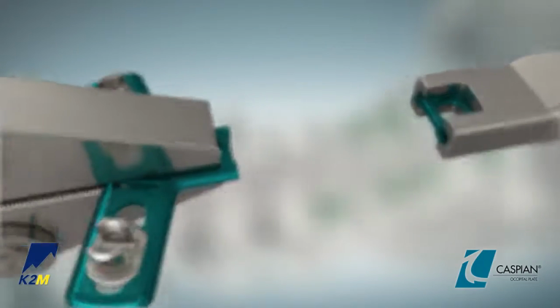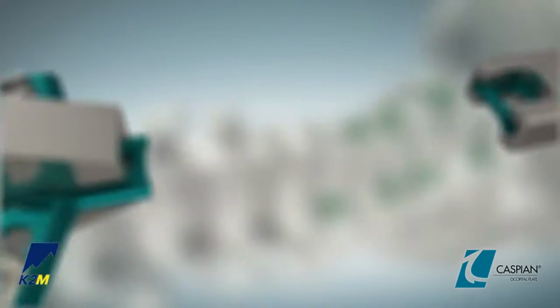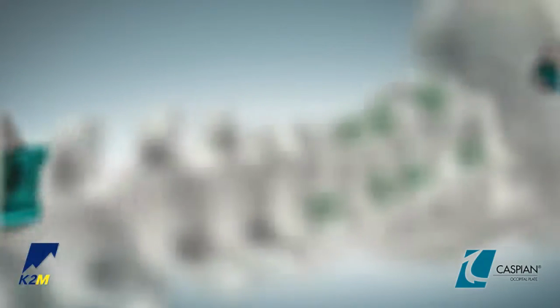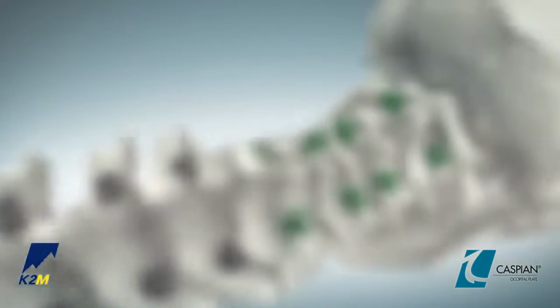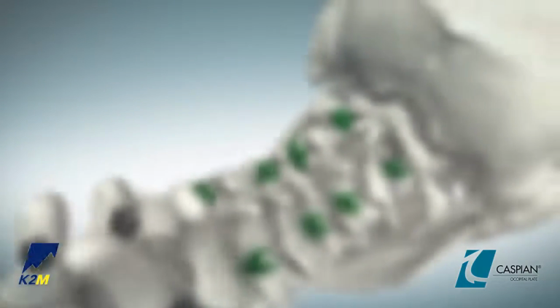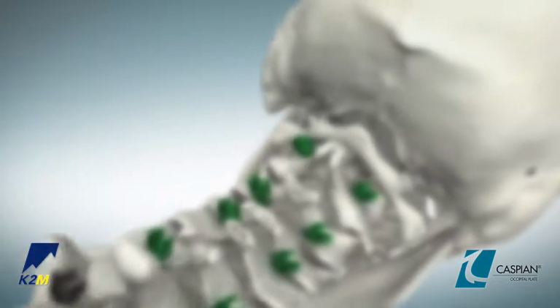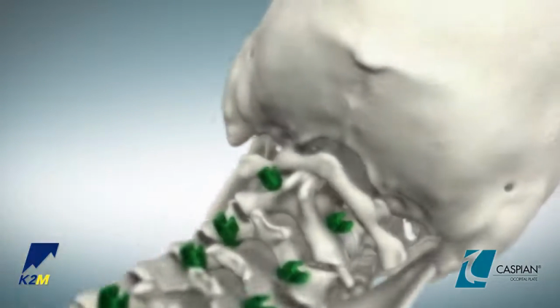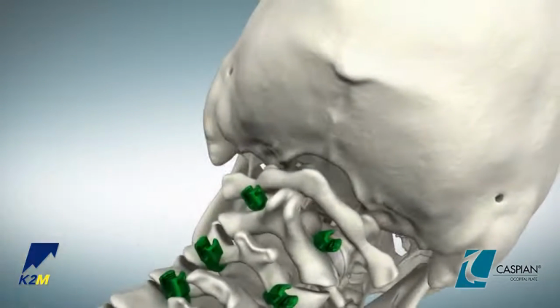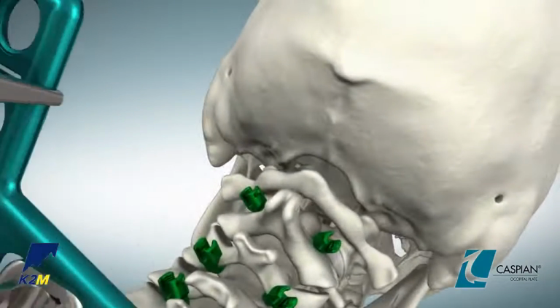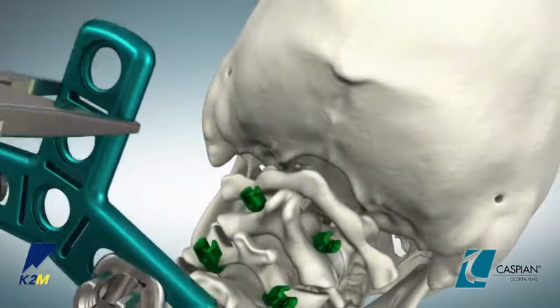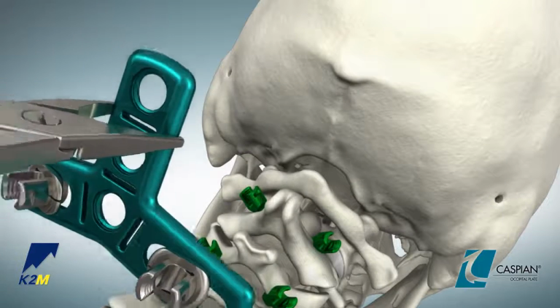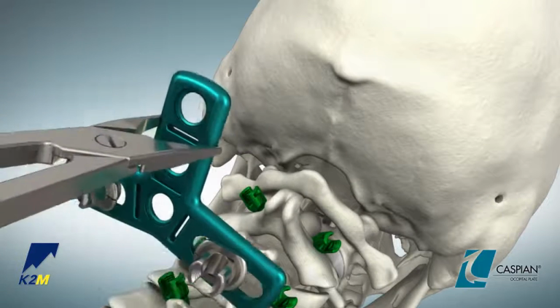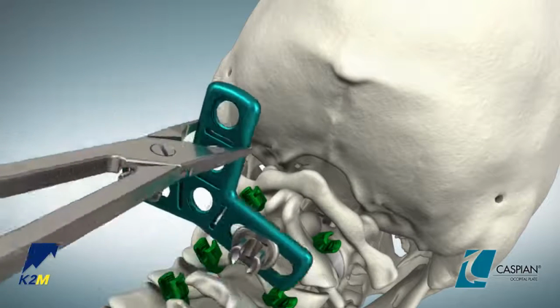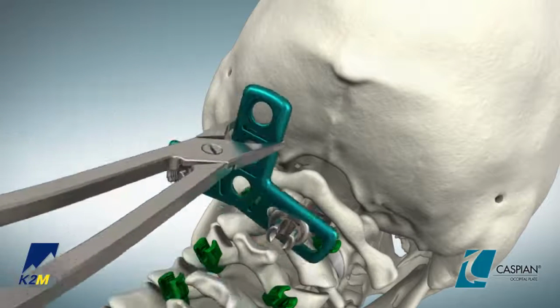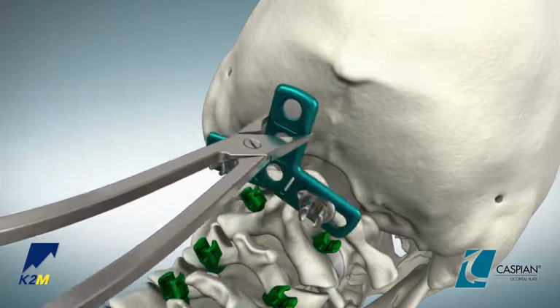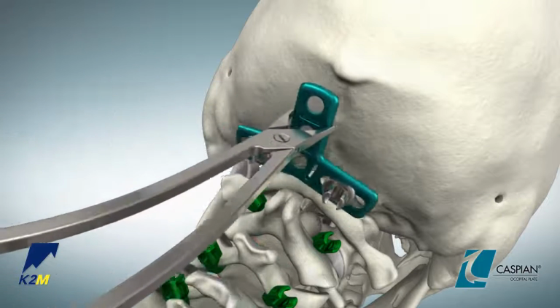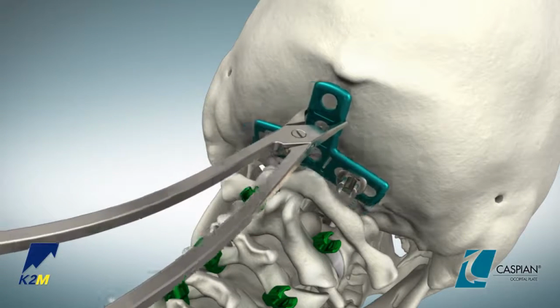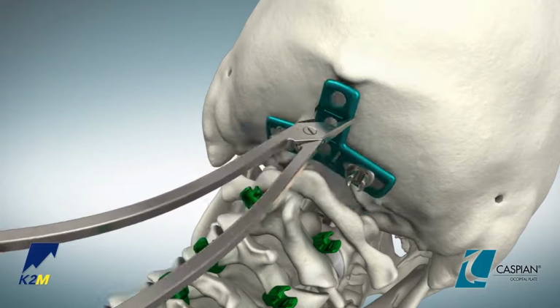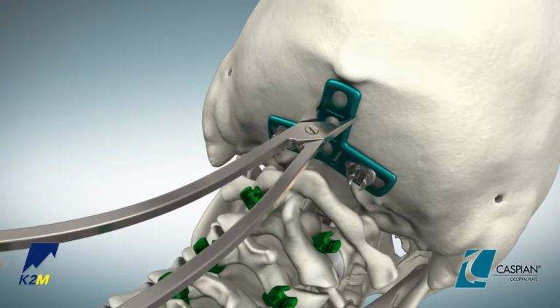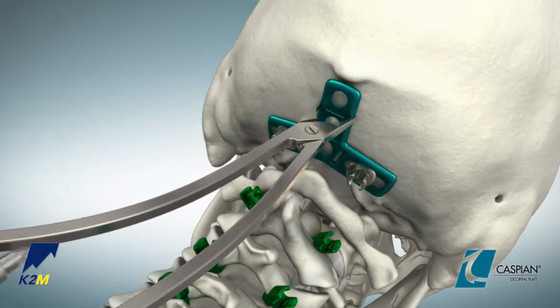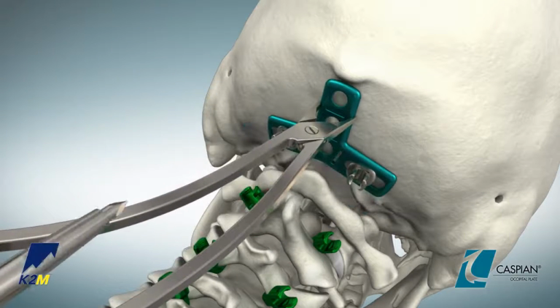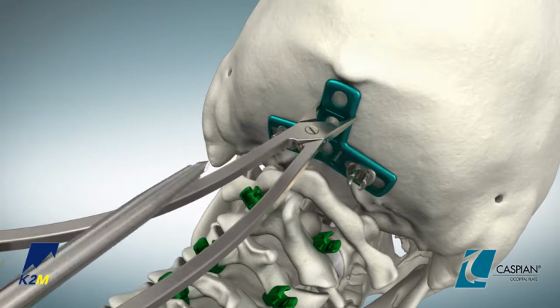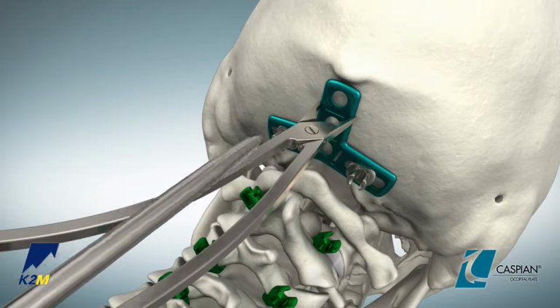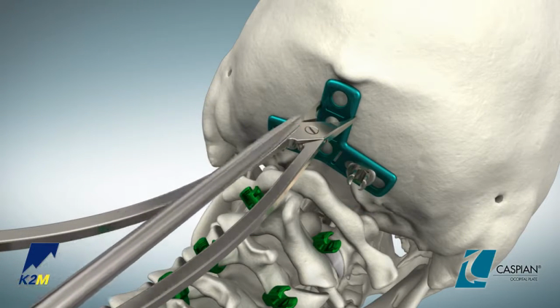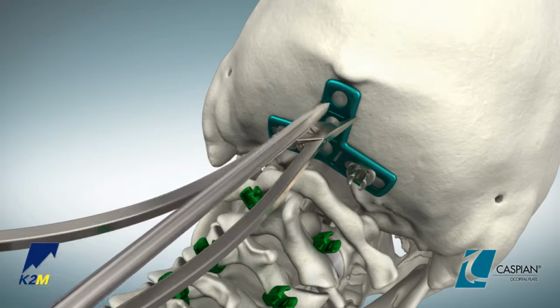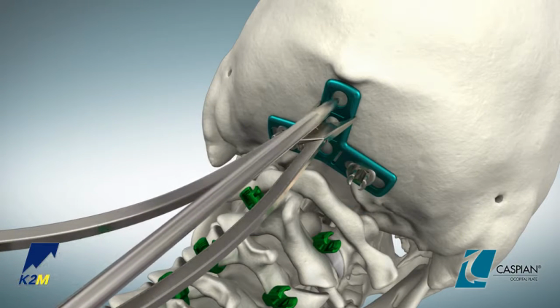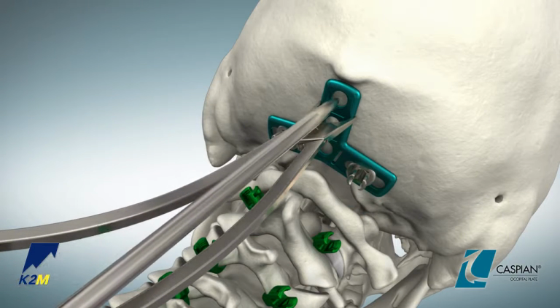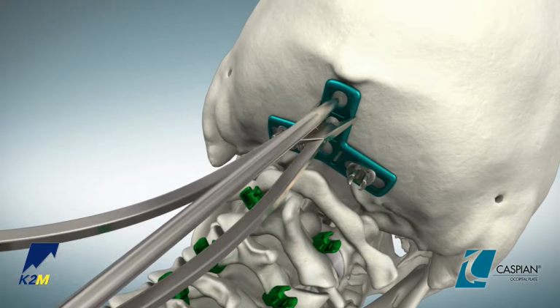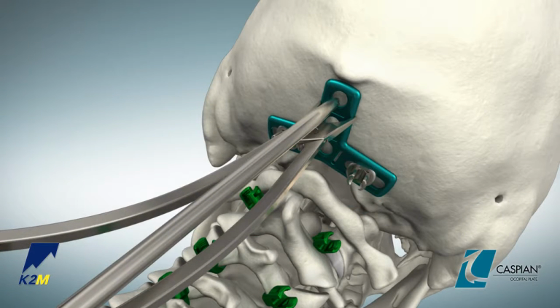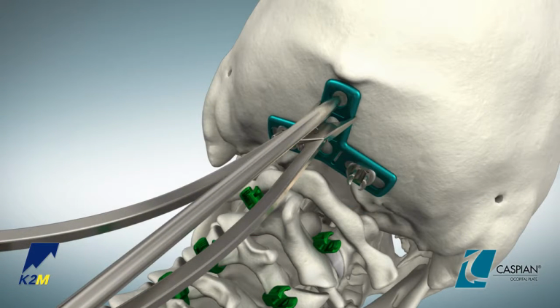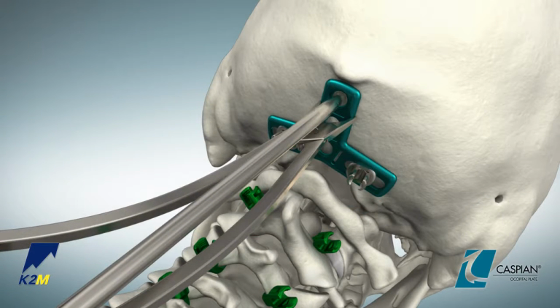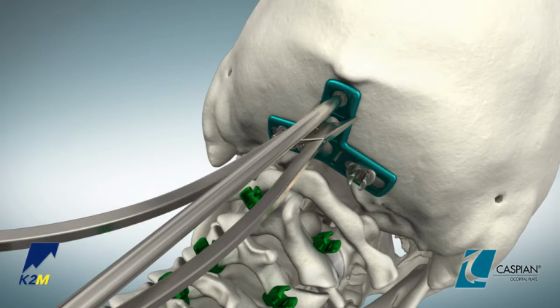Using the occipital plate holder, position the plate on the occiput. Use the awl to perforate the occipital cortex.